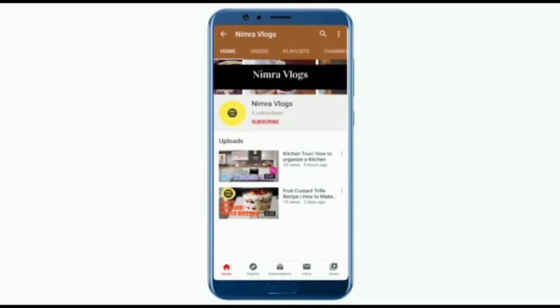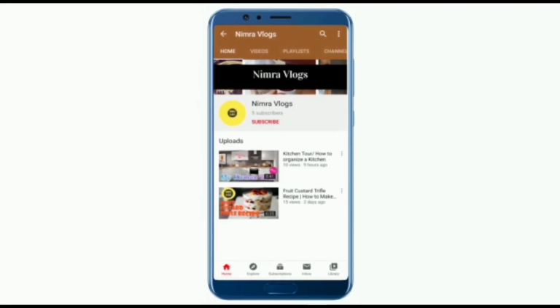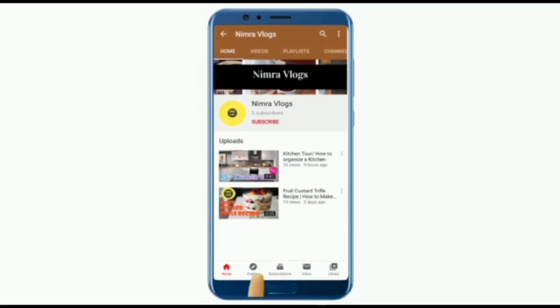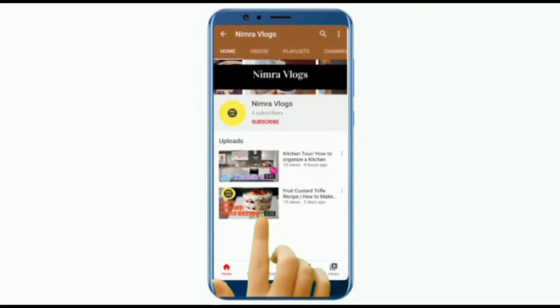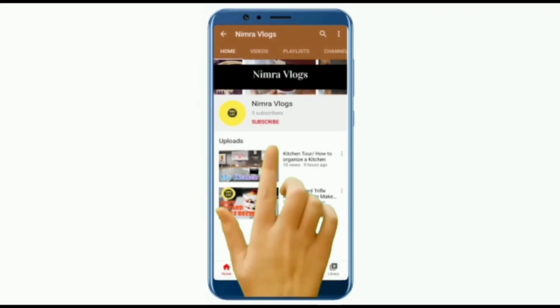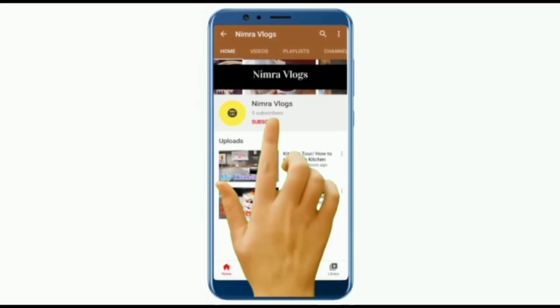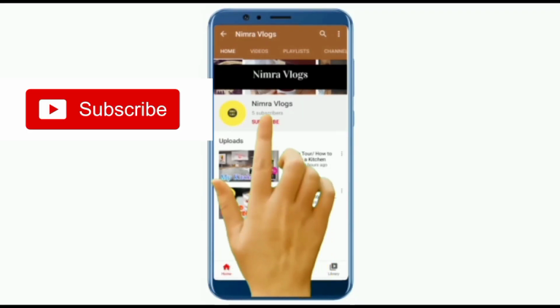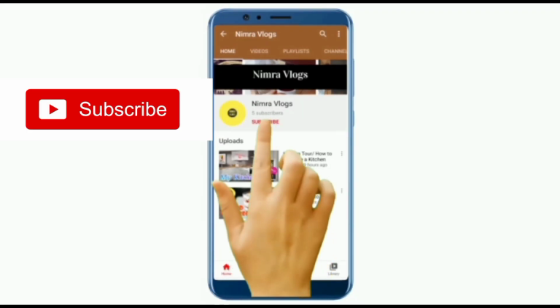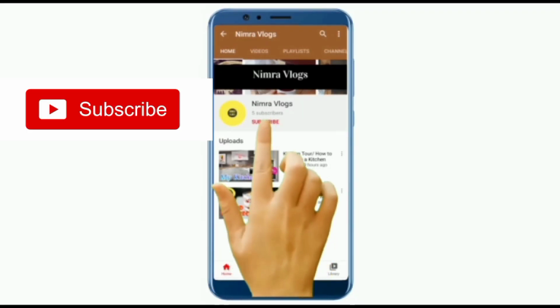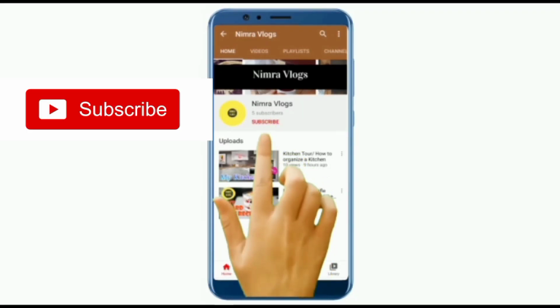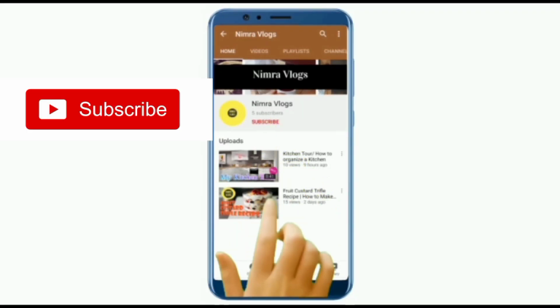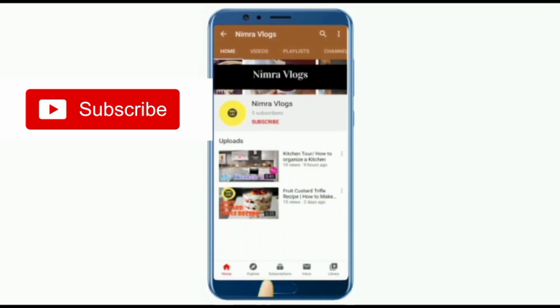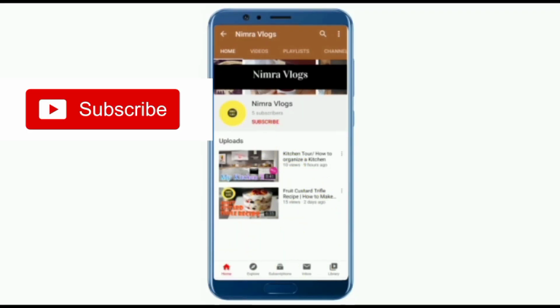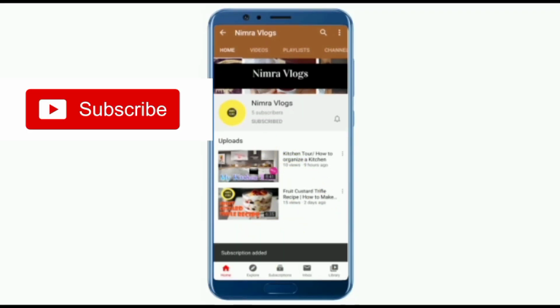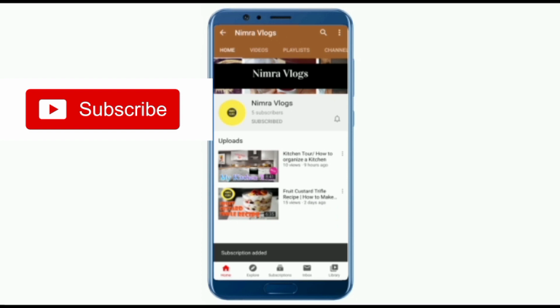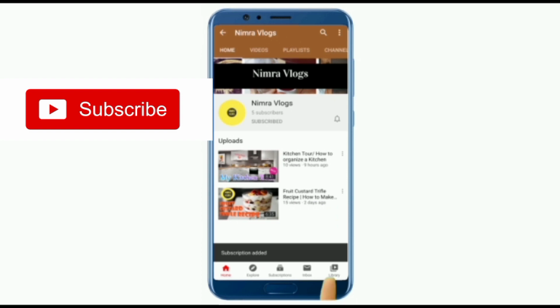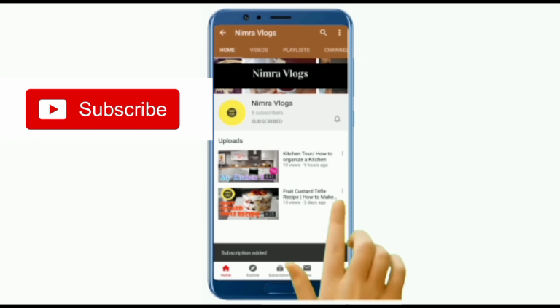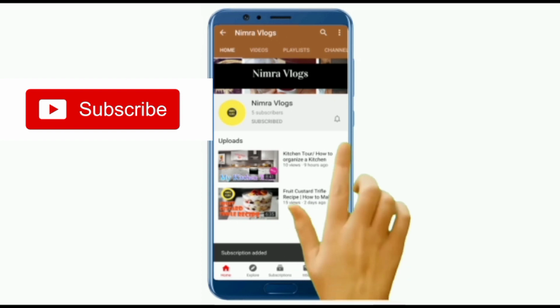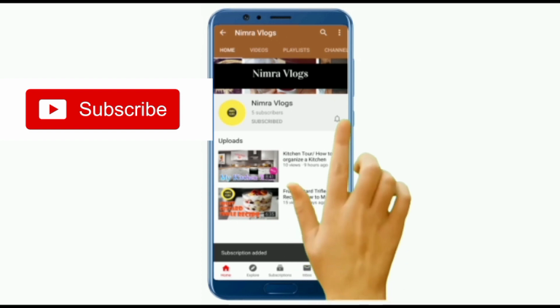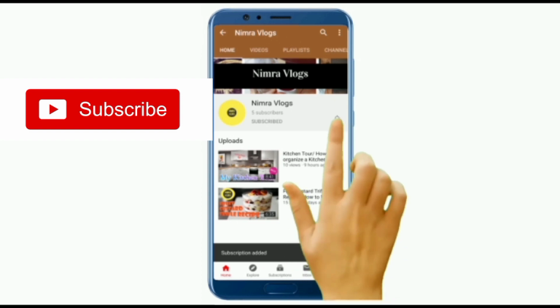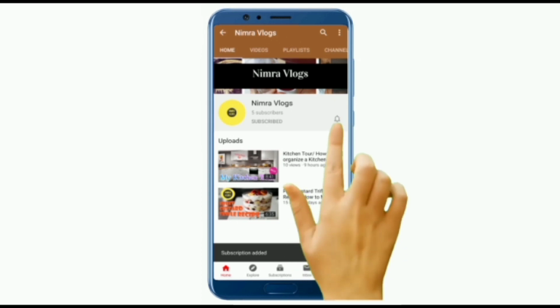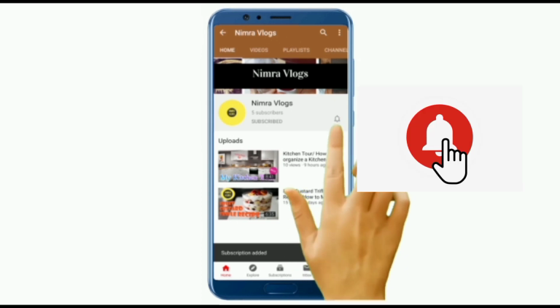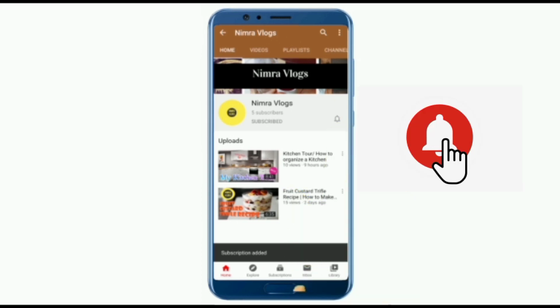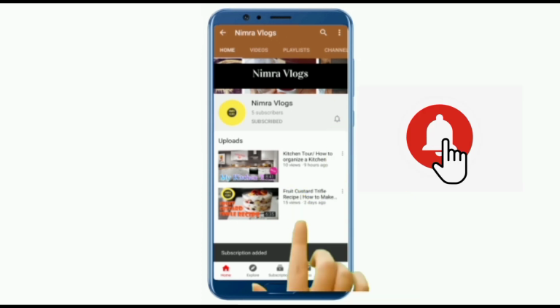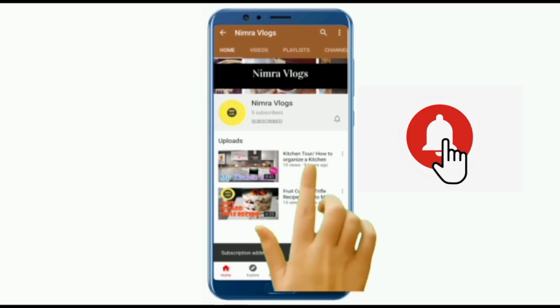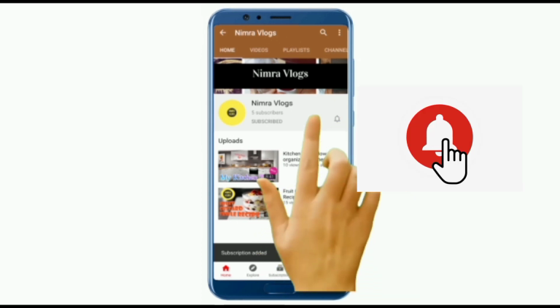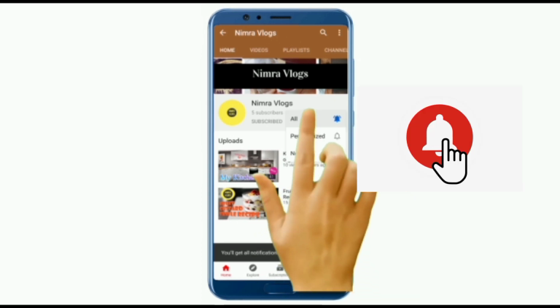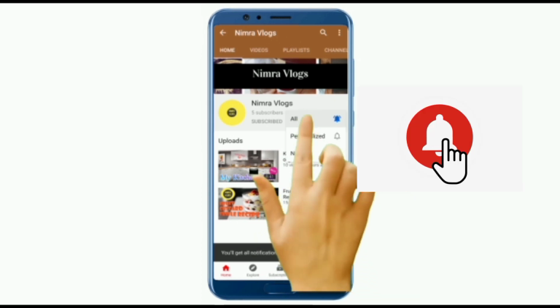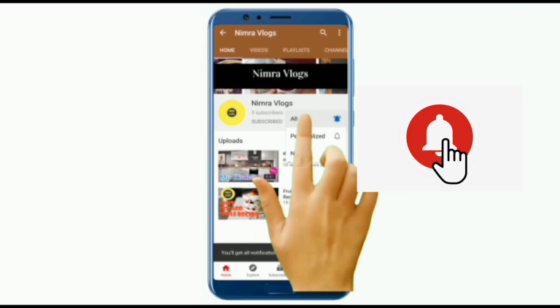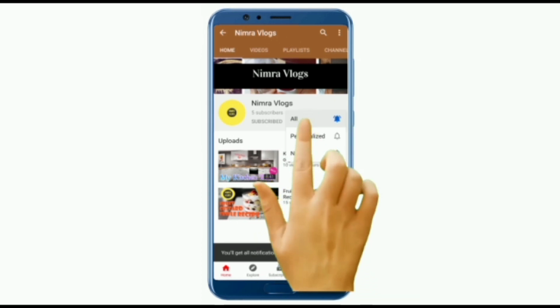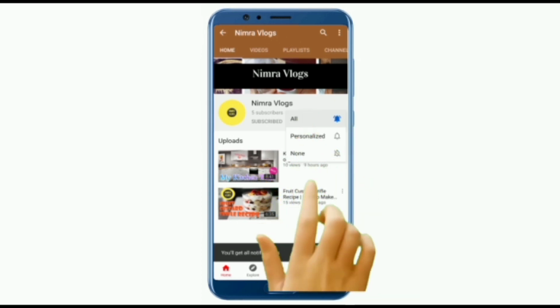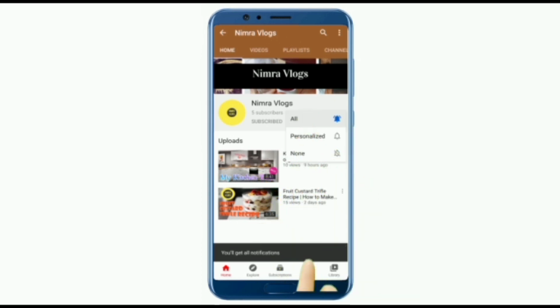If you haven't subscribed to my channel, click on my channel and click on the notification bell so that you can get notifications of upcoming videos.